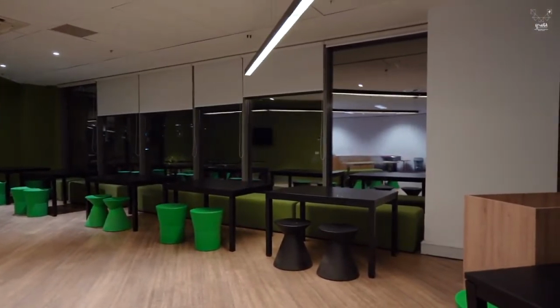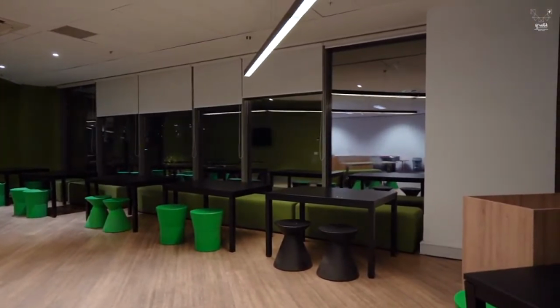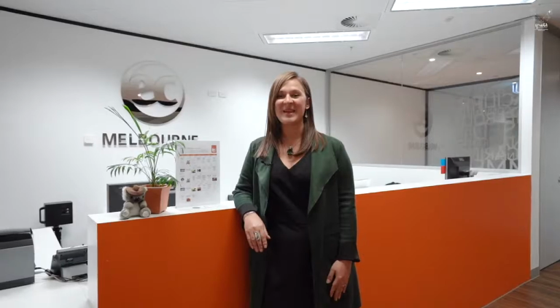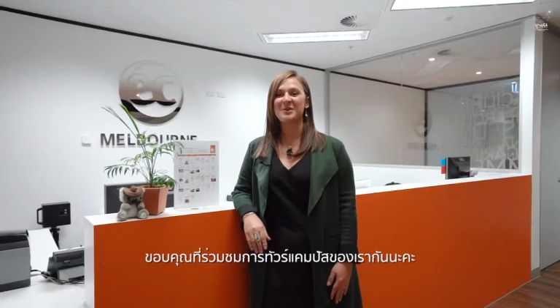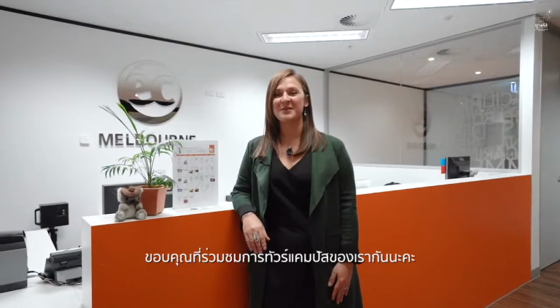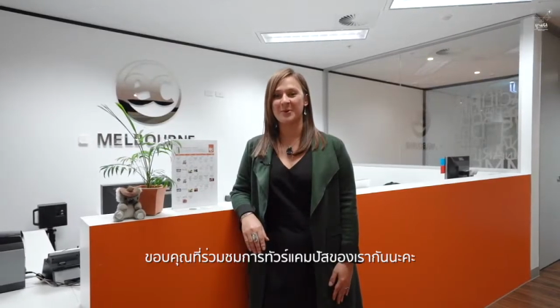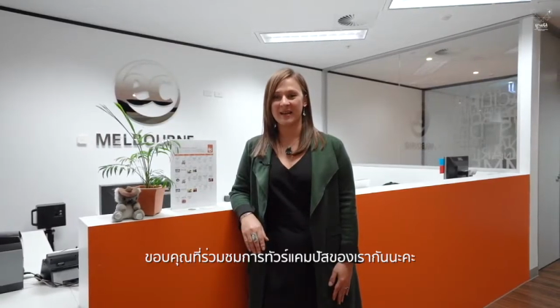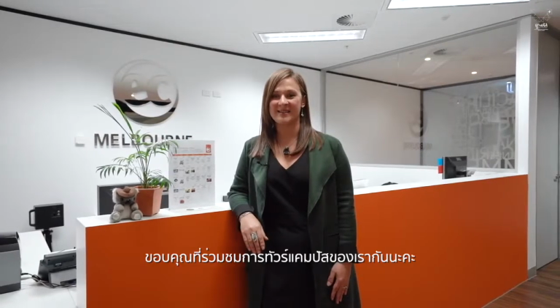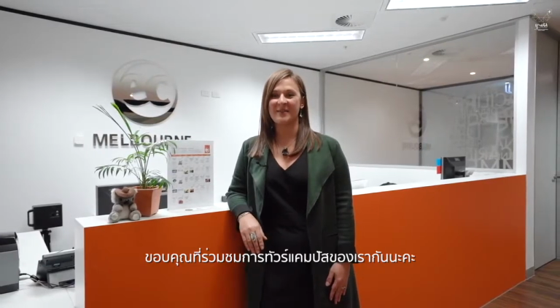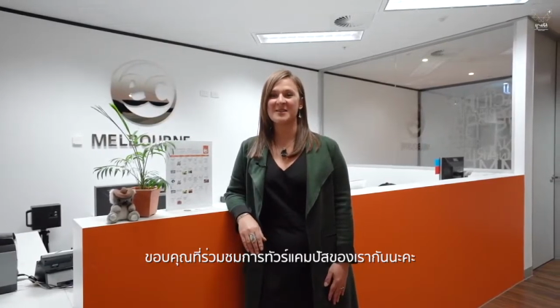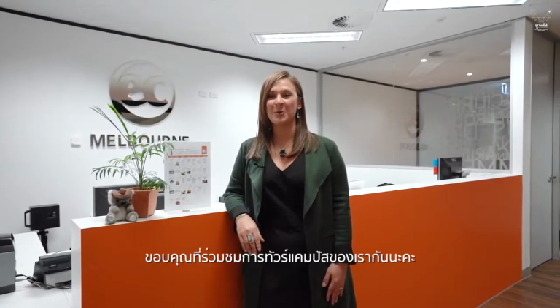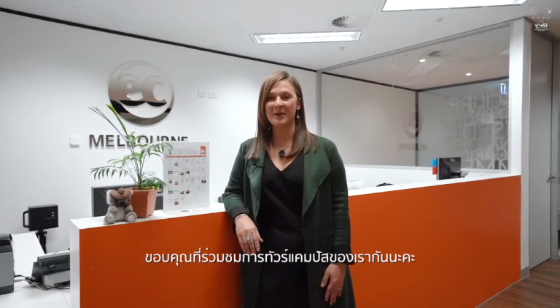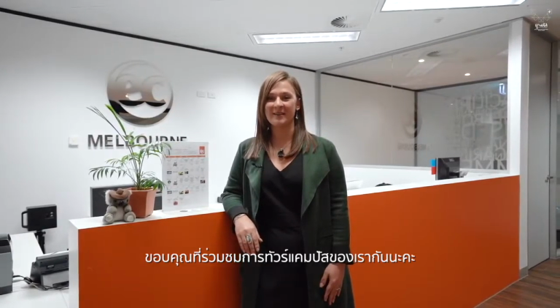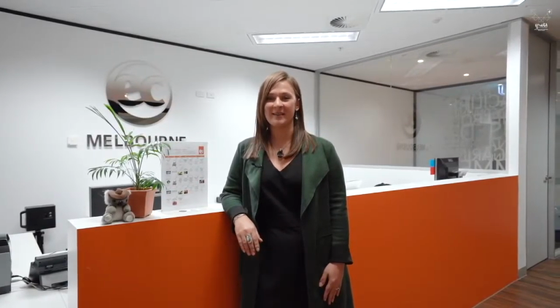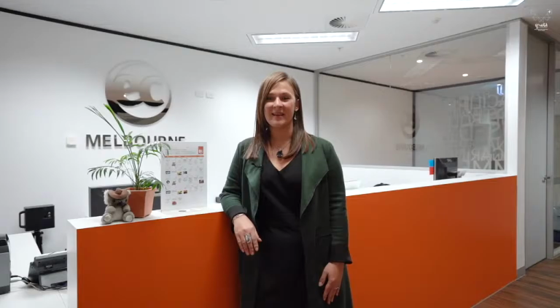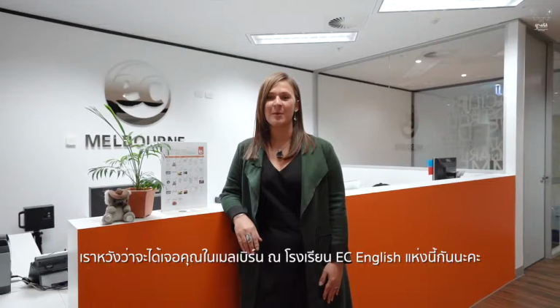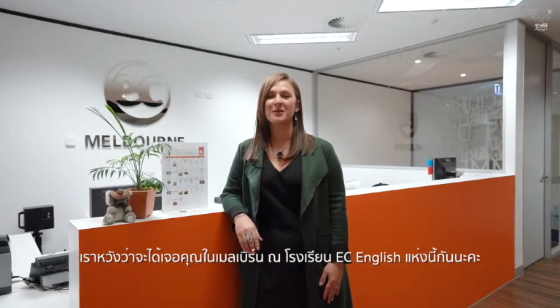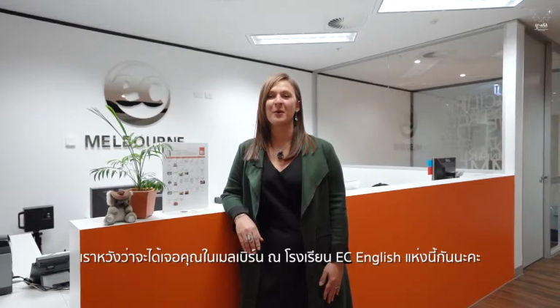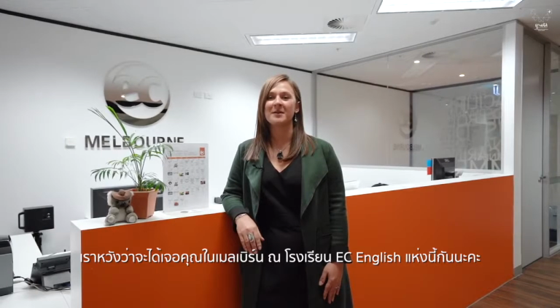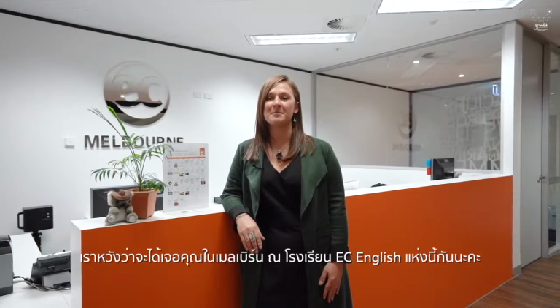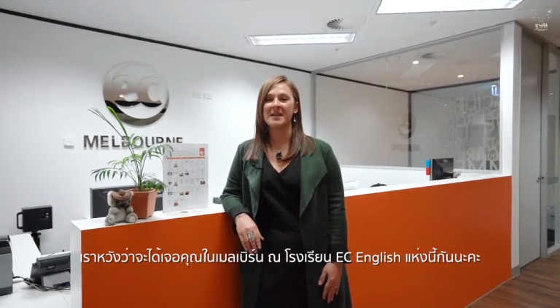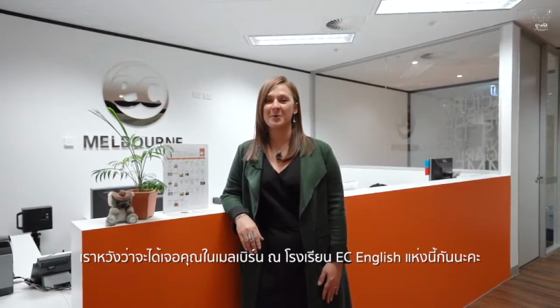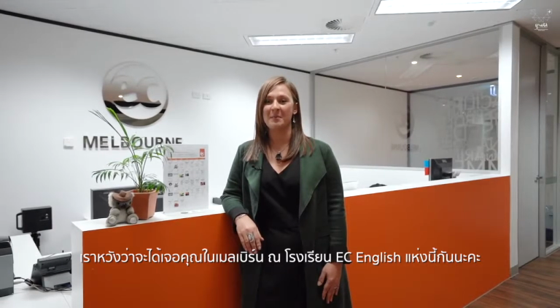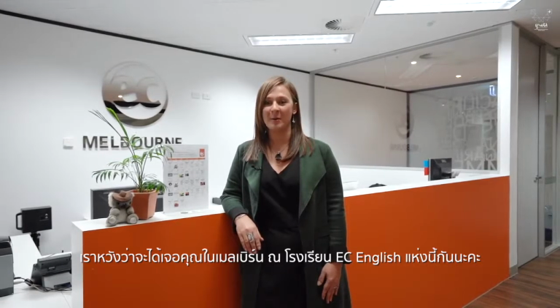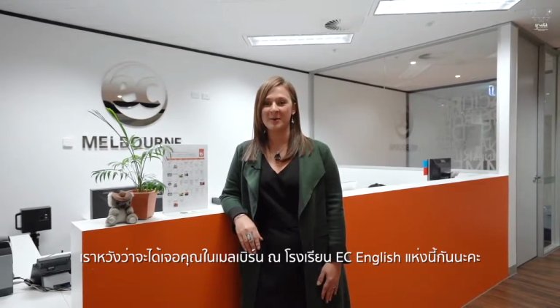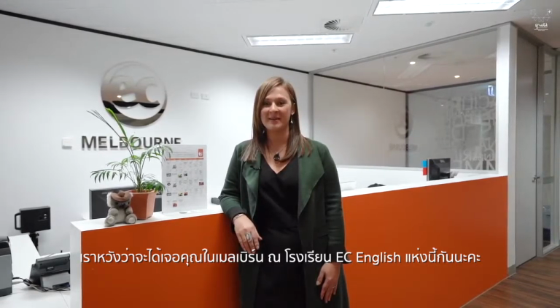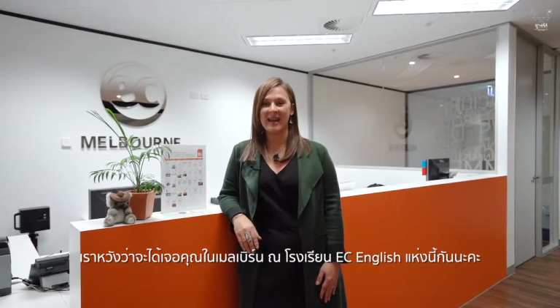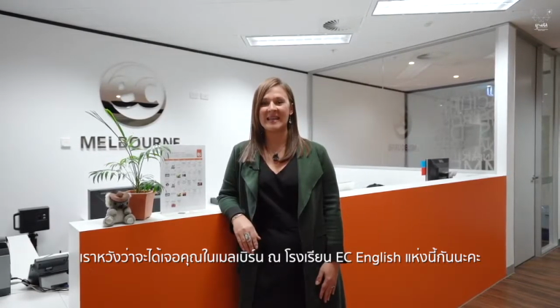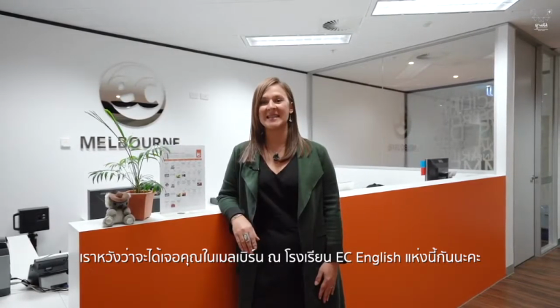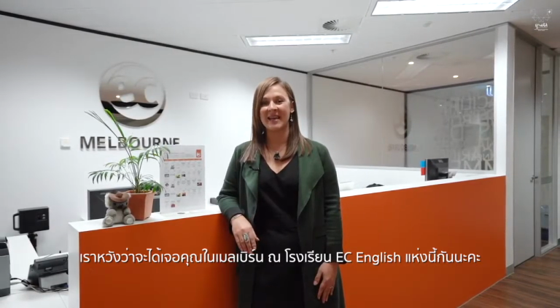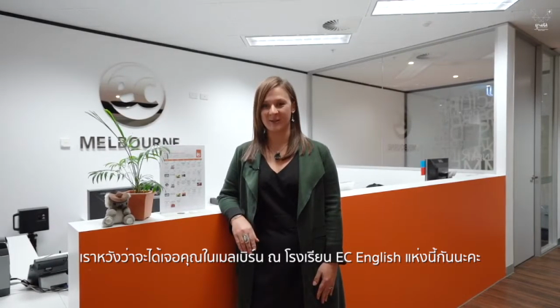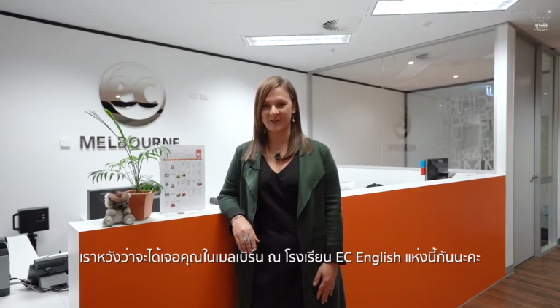Thank you for joining us on this tour and we look forward to meeting you in Melbourne at EC English.